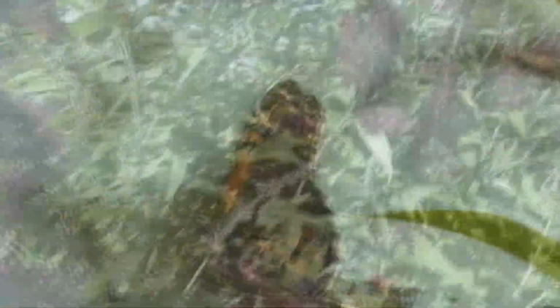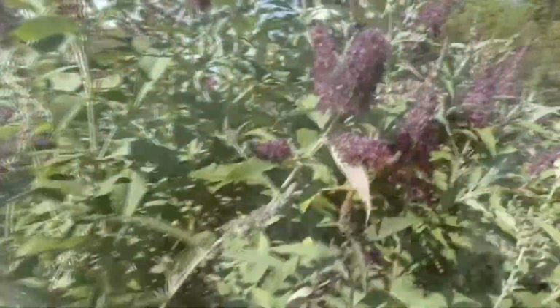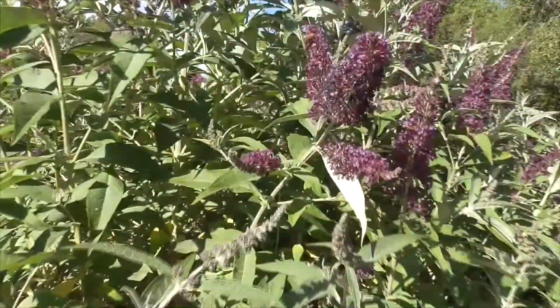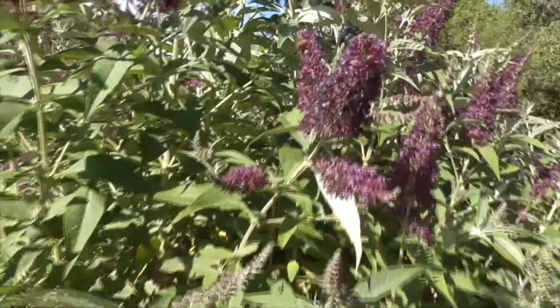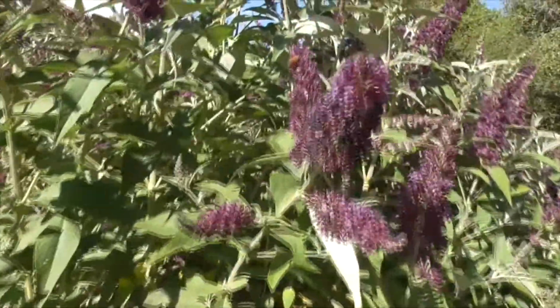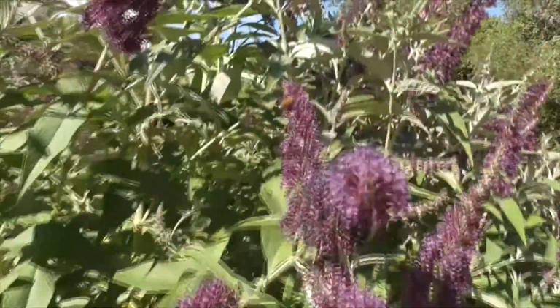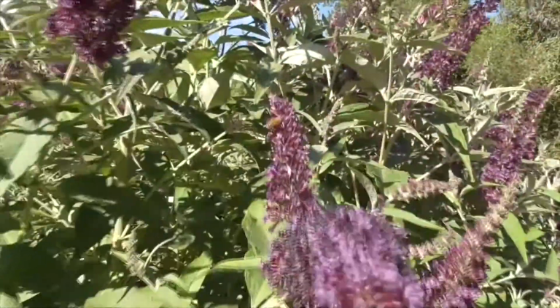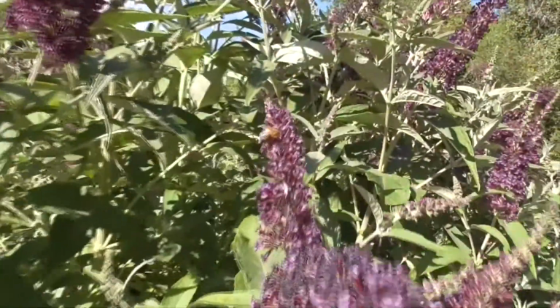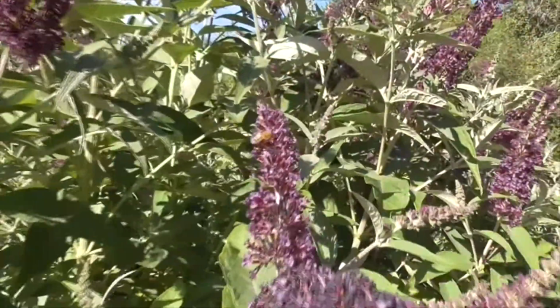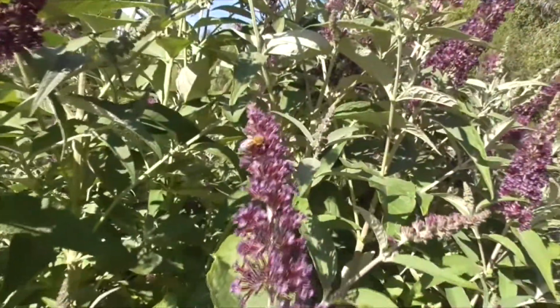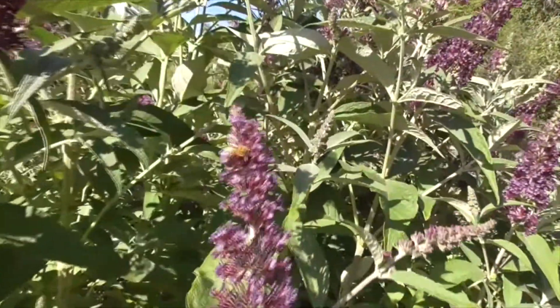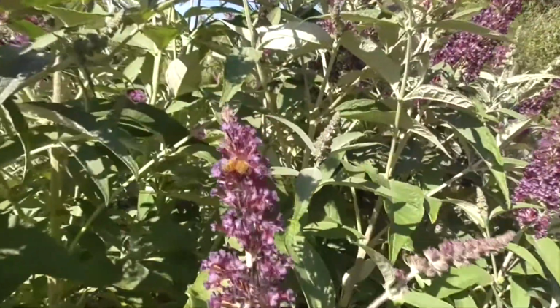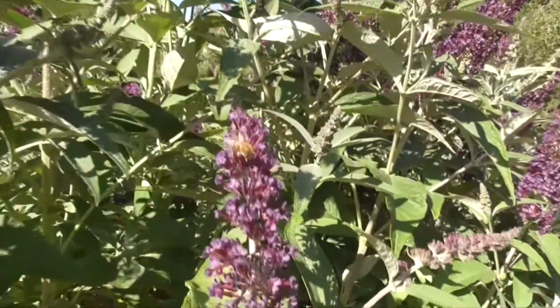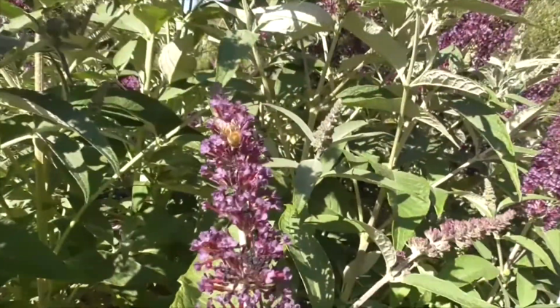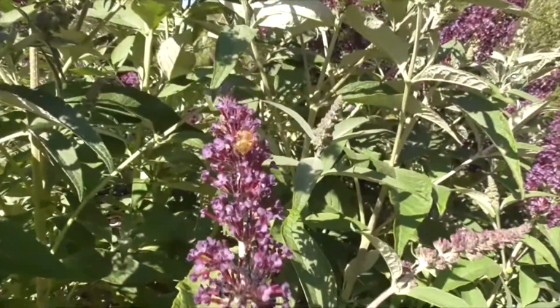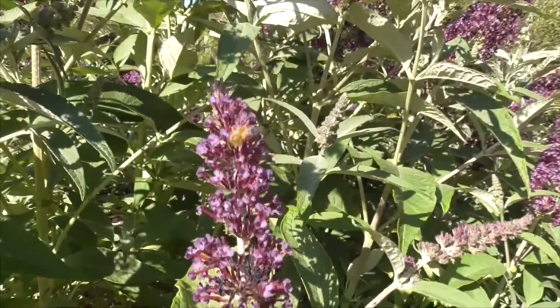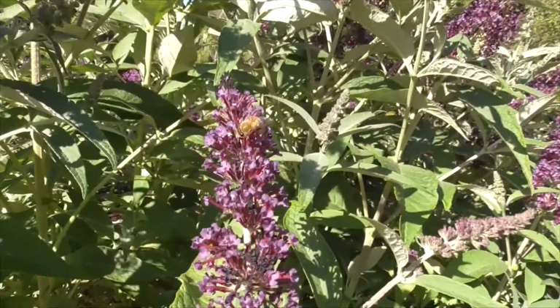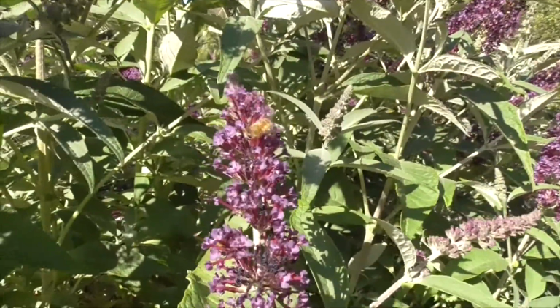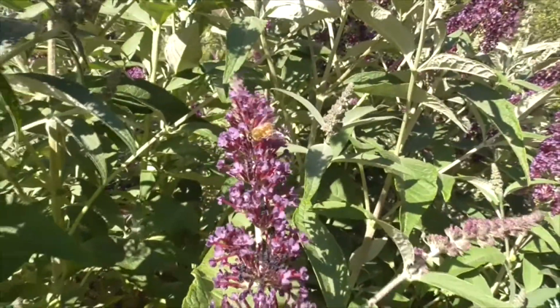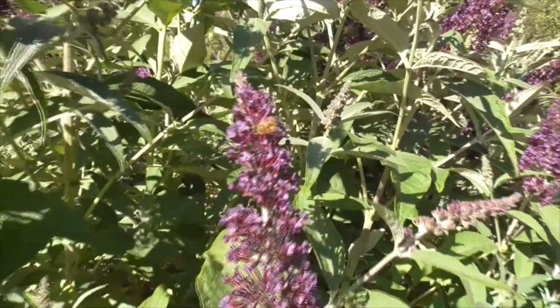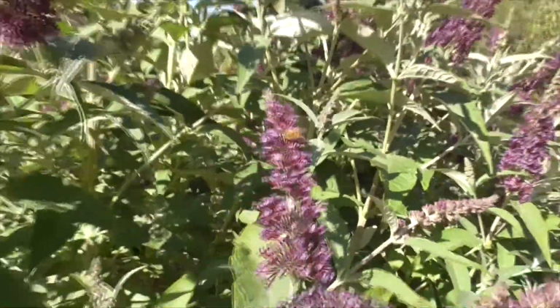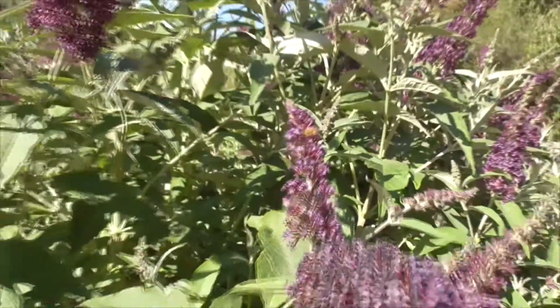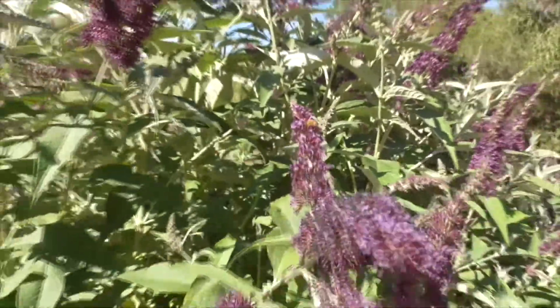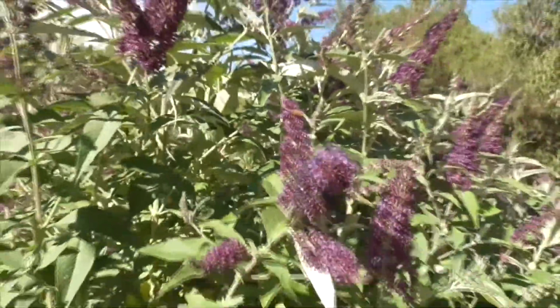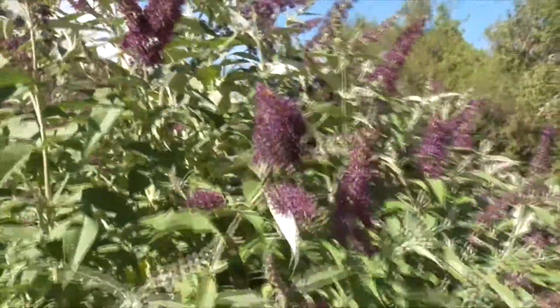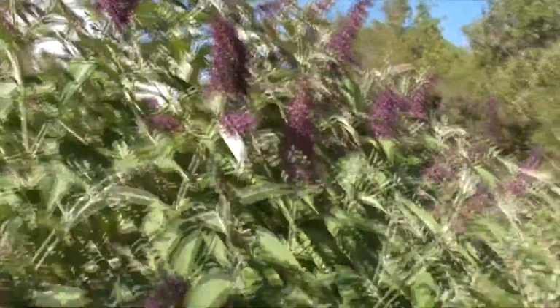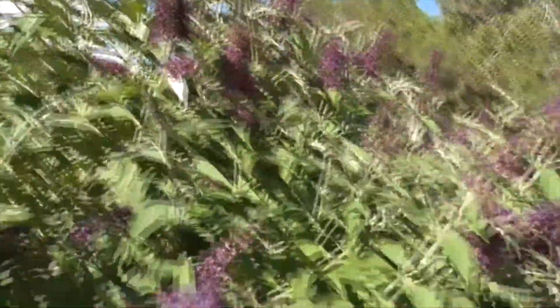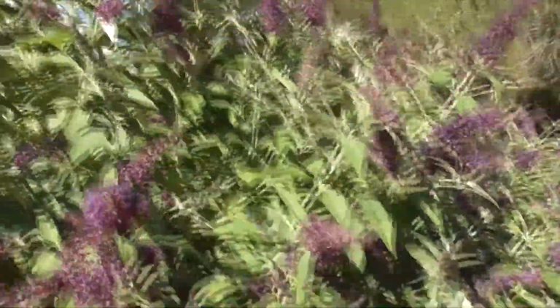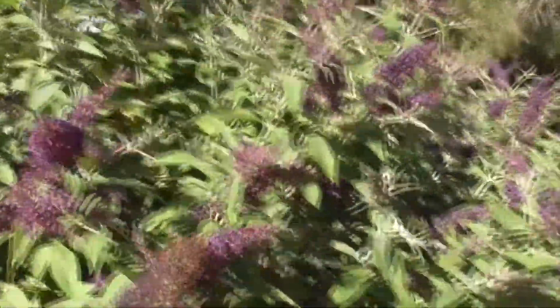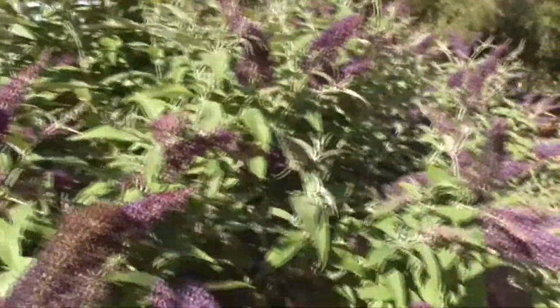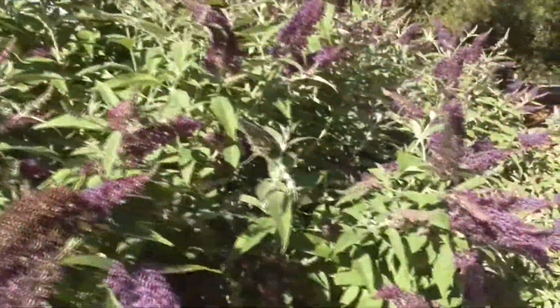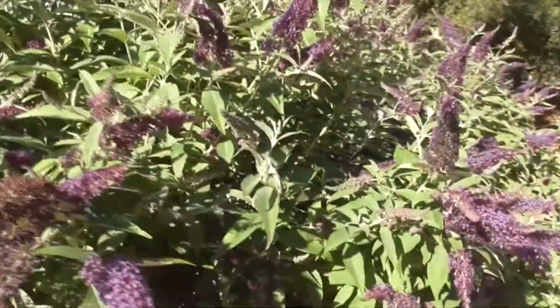Look at this — we've got a pretty little bee here on our butterfly bush.